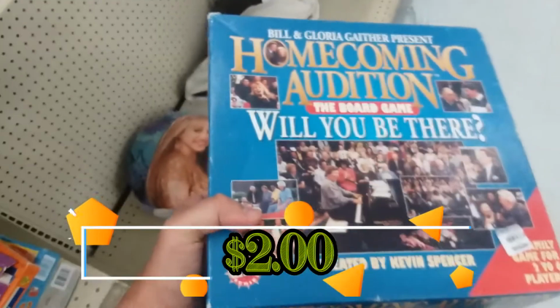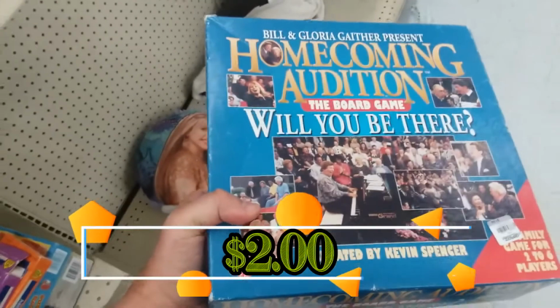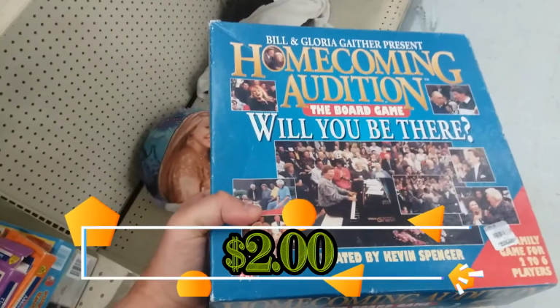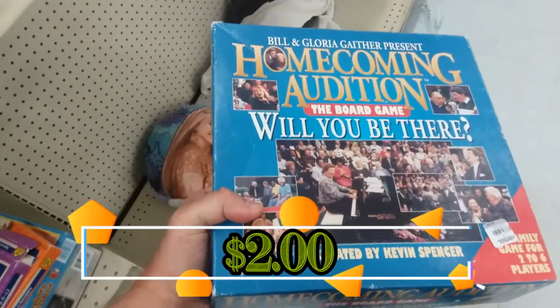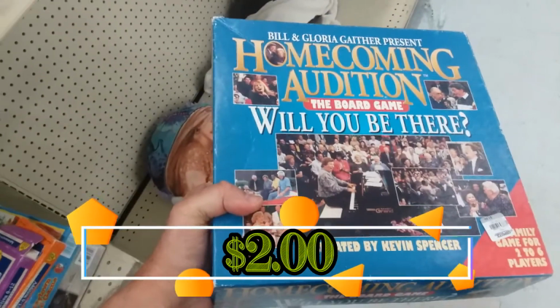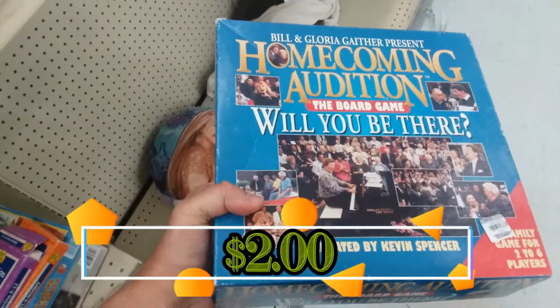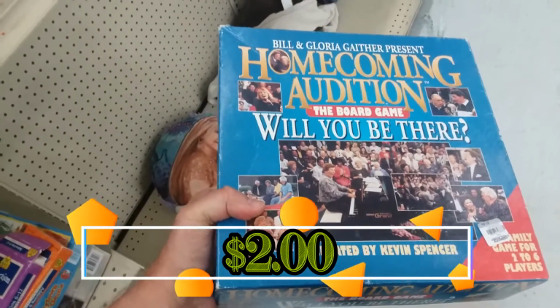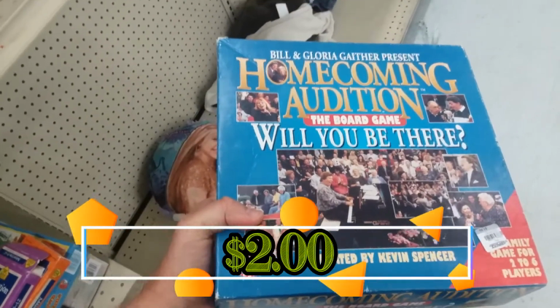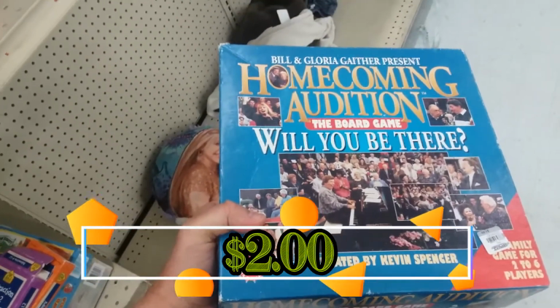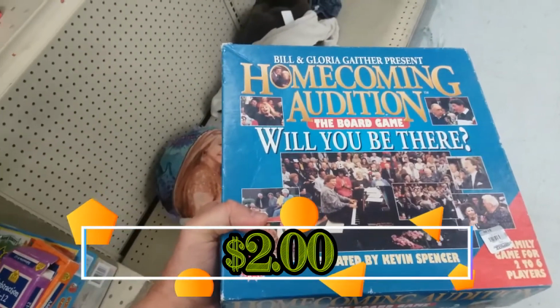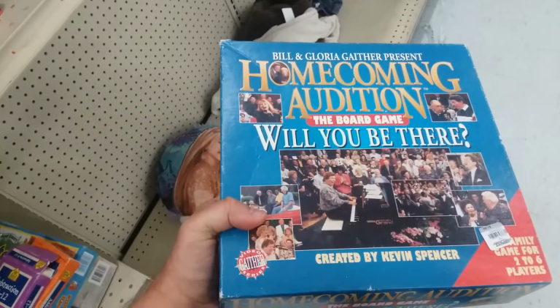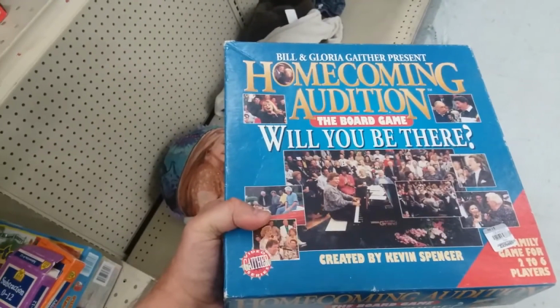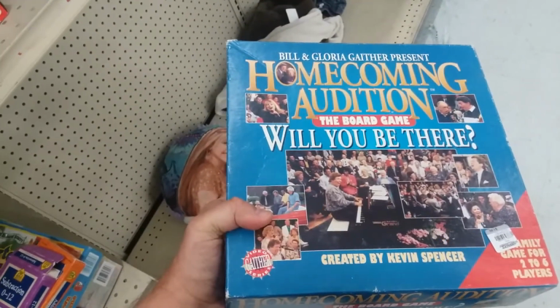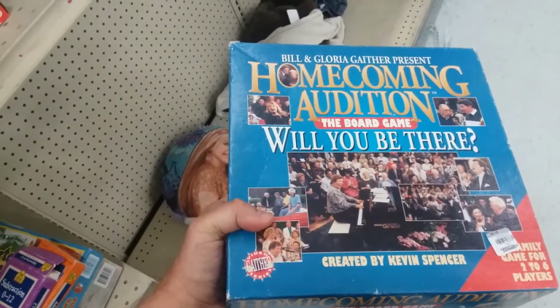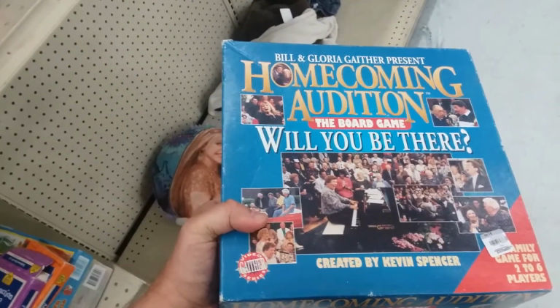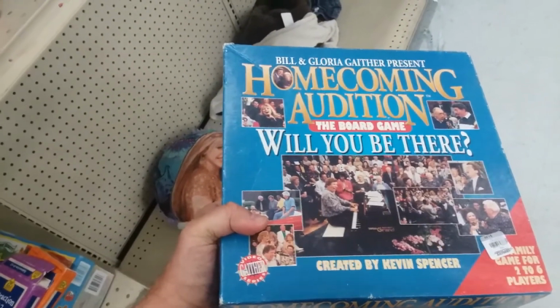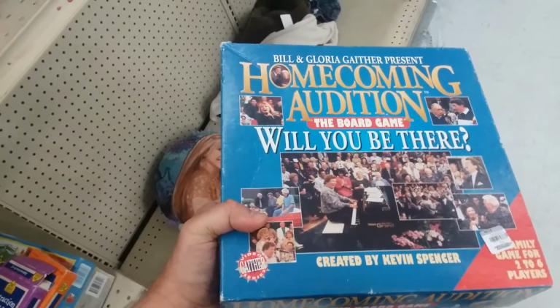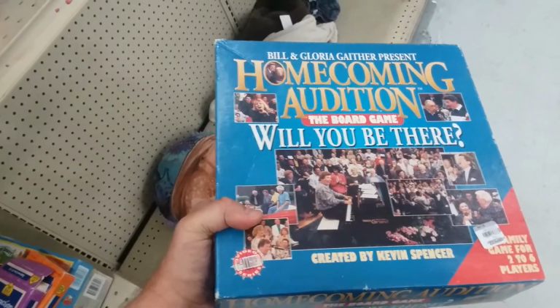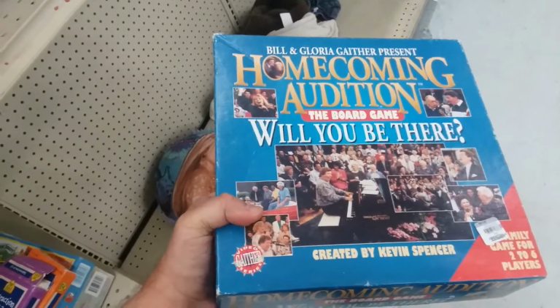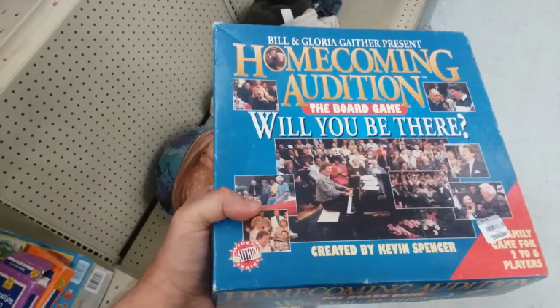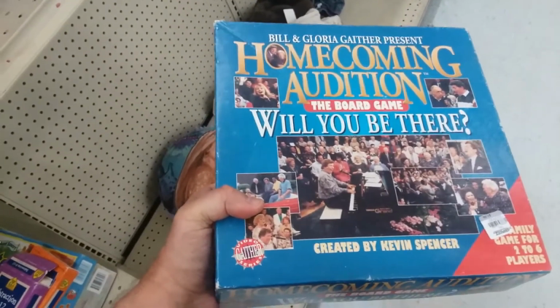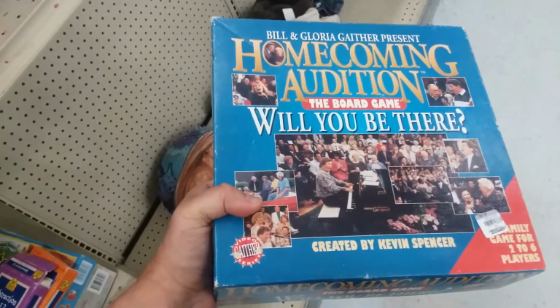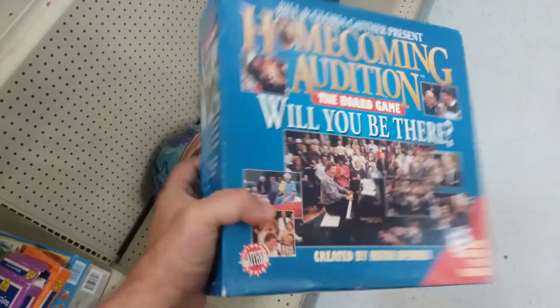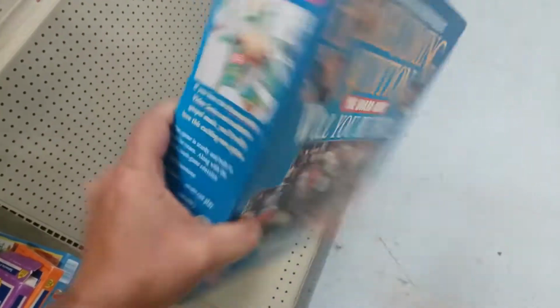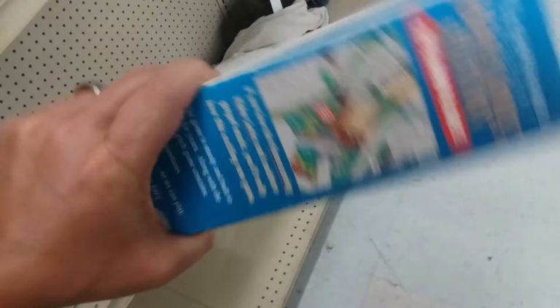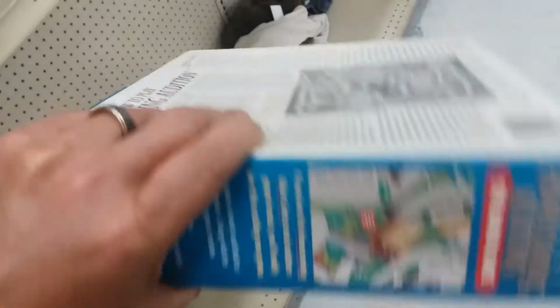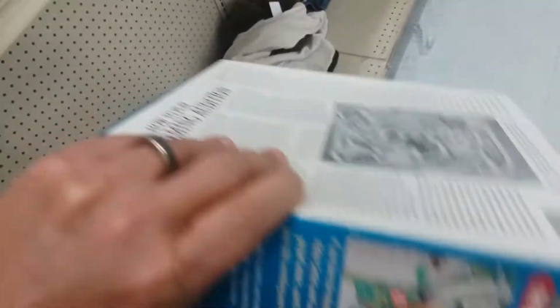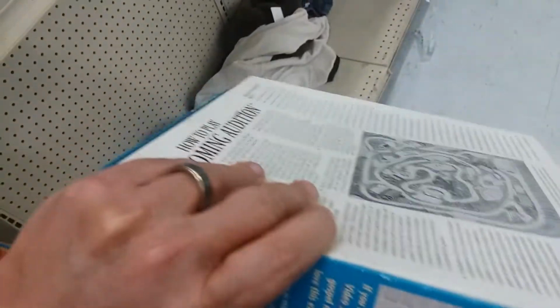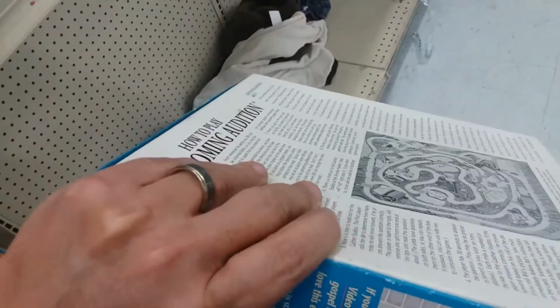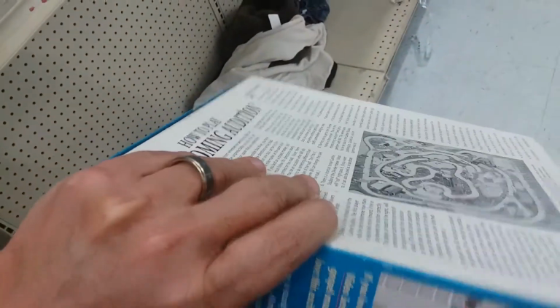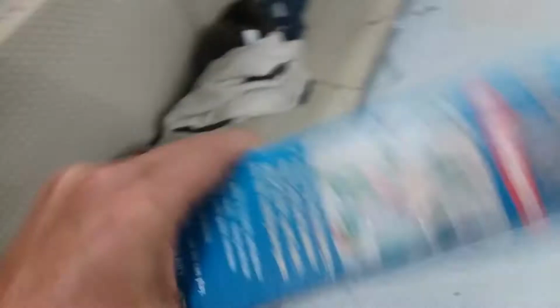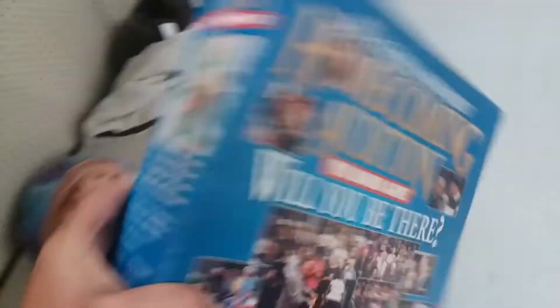Here we have a game called Bill and Gloria Gaither's Homecoming Audition. Will you be there? No, I won't. I'm leaving. Sorry.